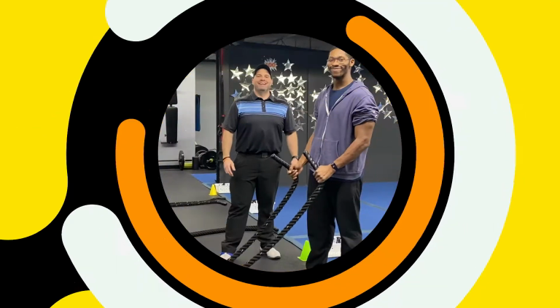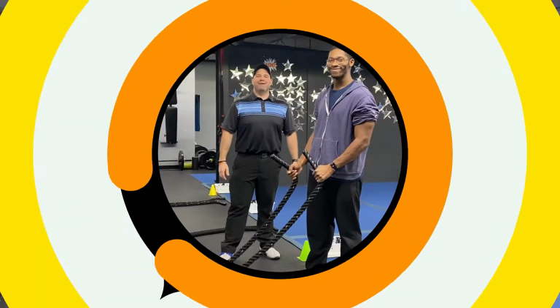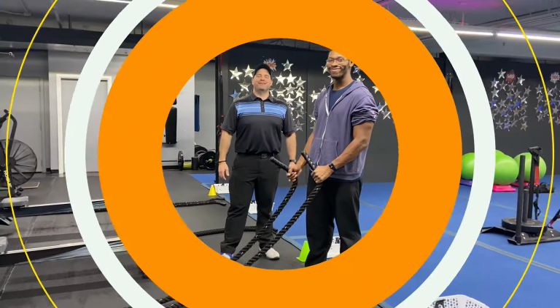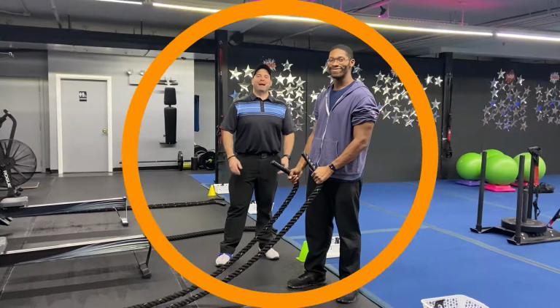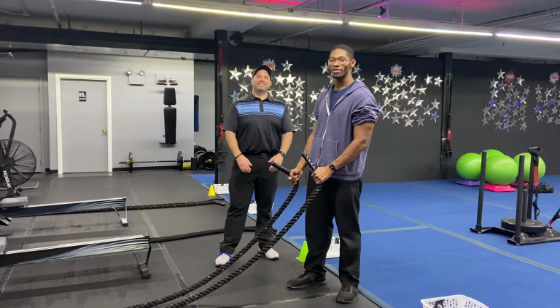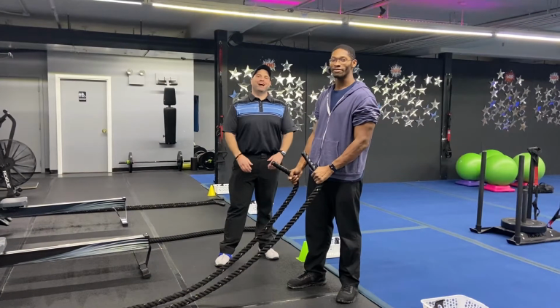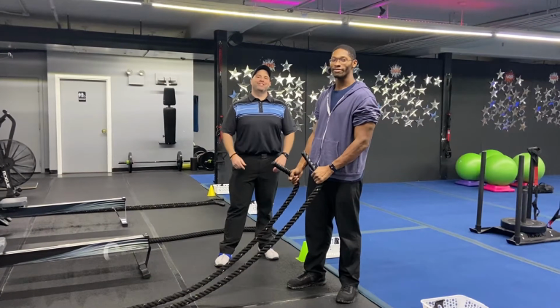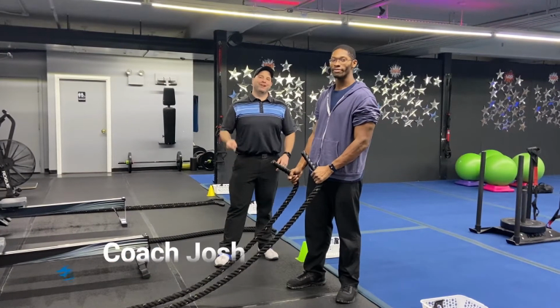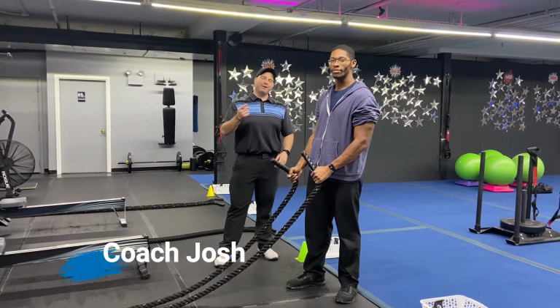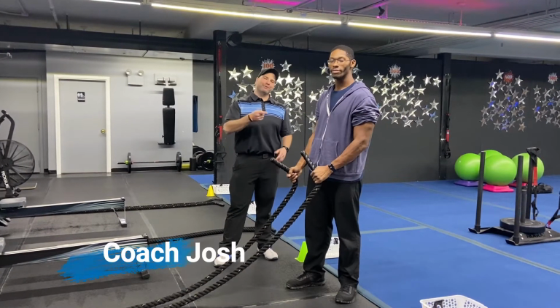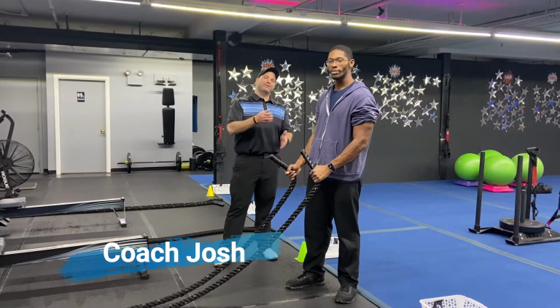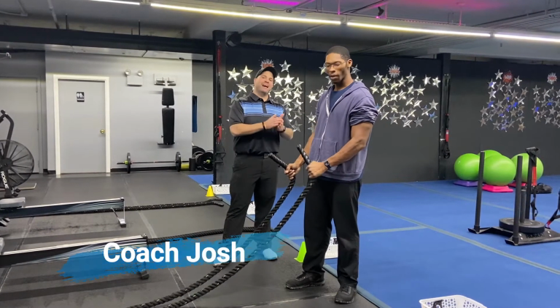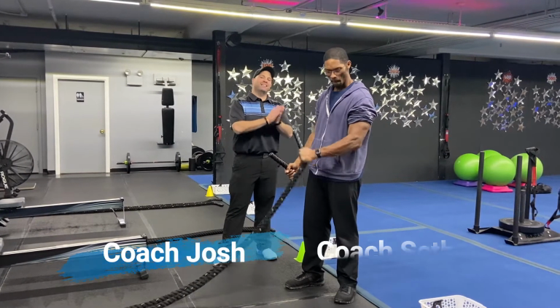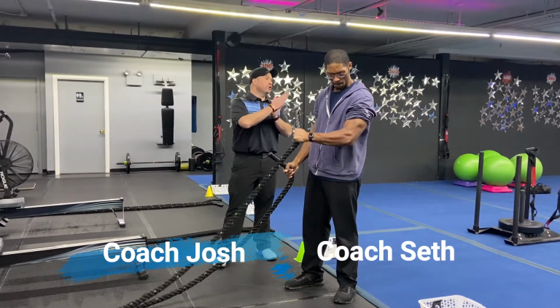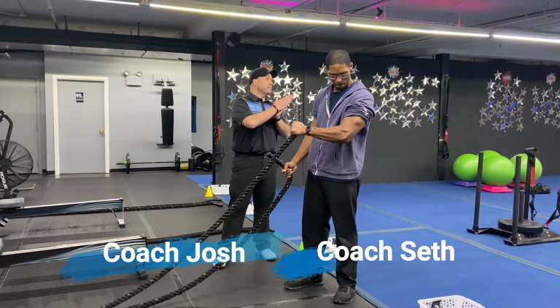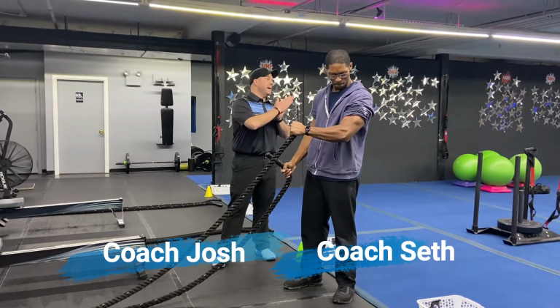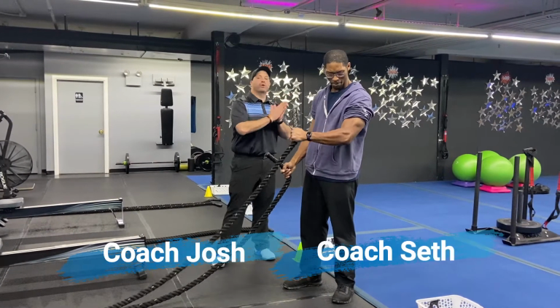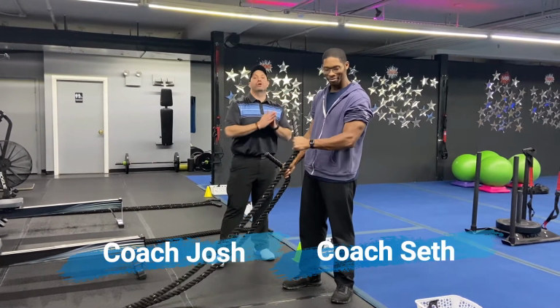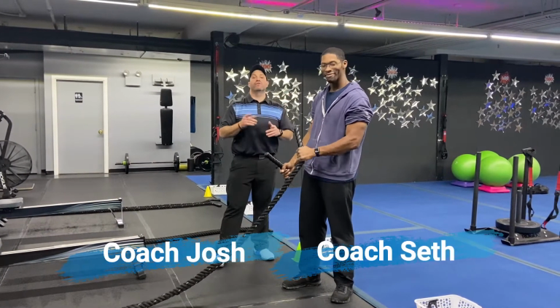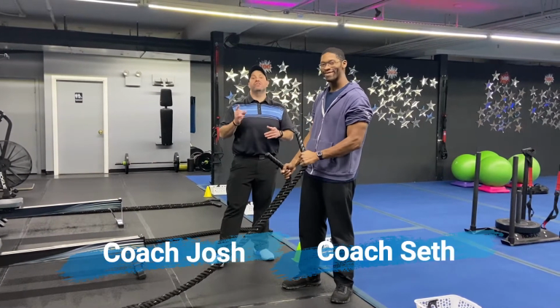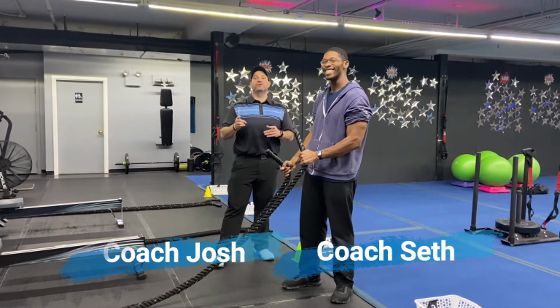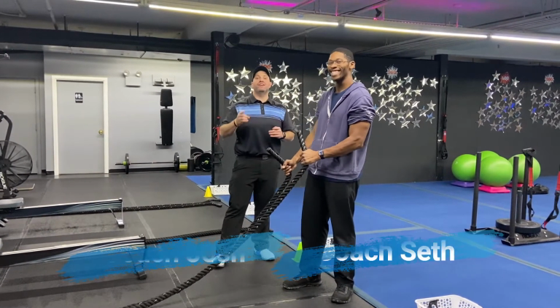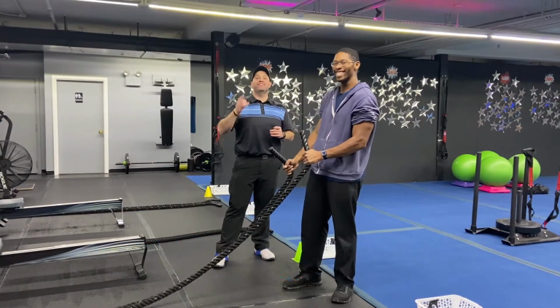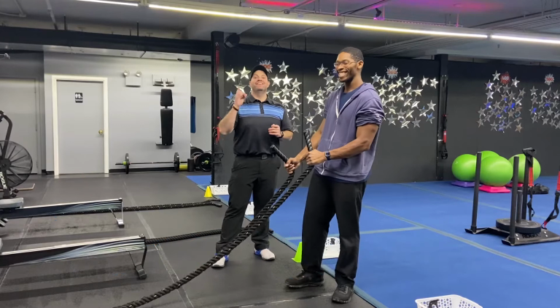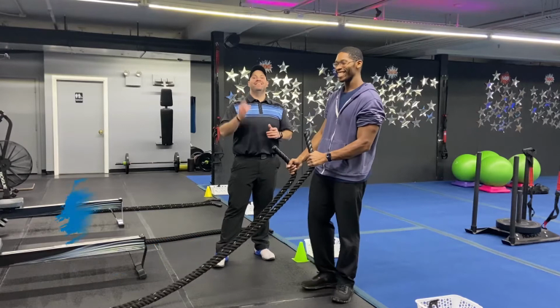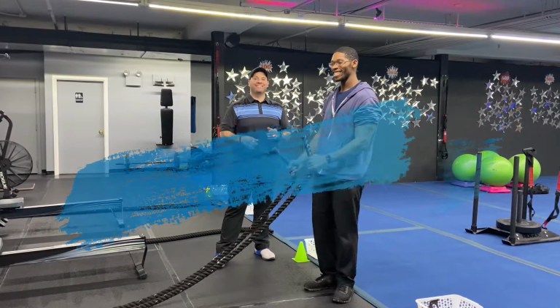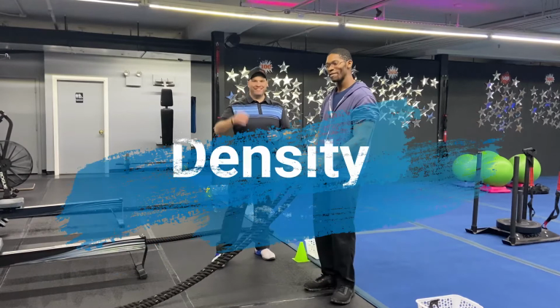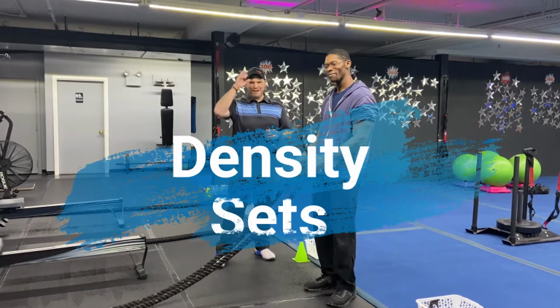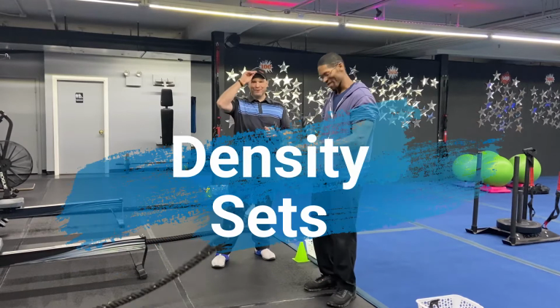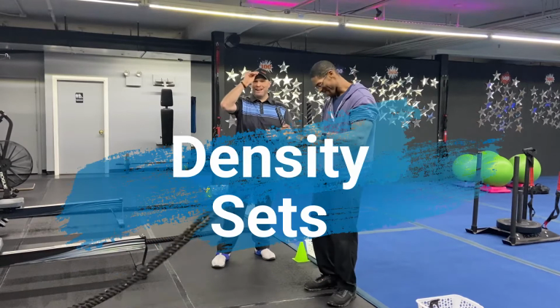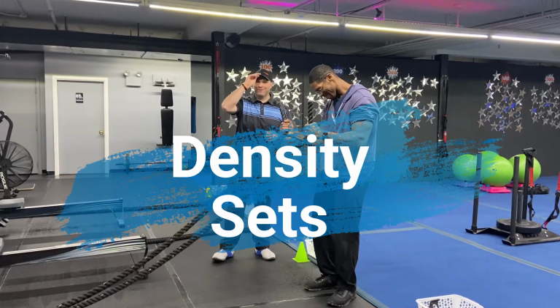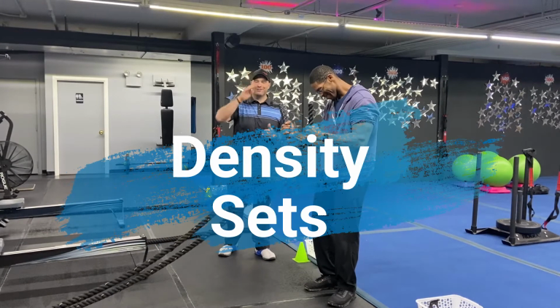Hey, what's up guys? It's Josh here. I'm here with coach Seth and coach Matt and we're gonna go over this week's density set workout for you.